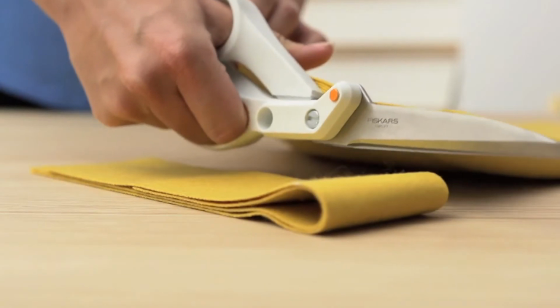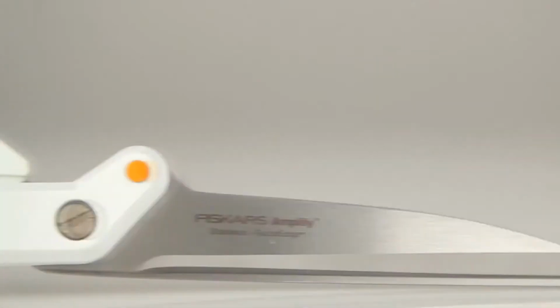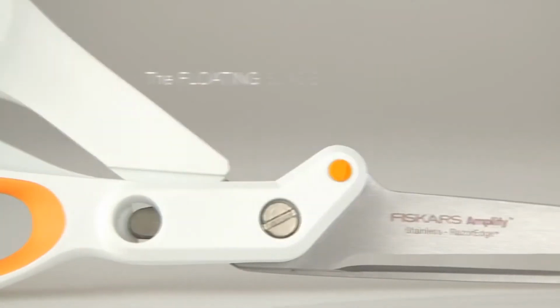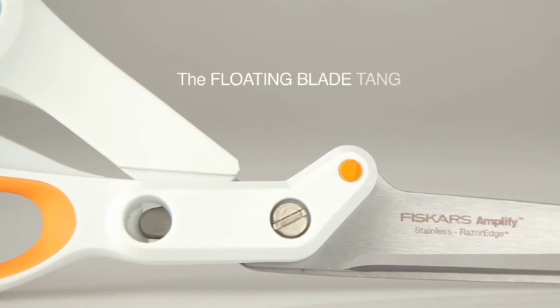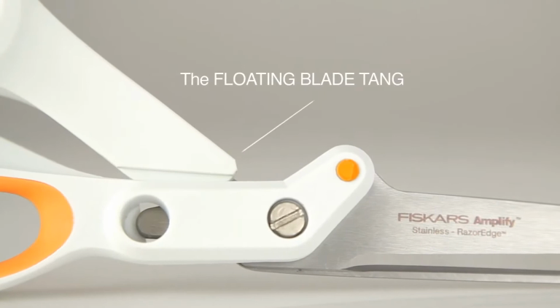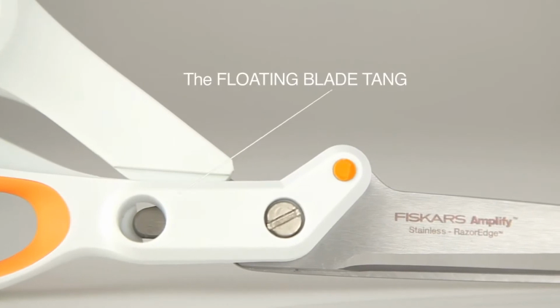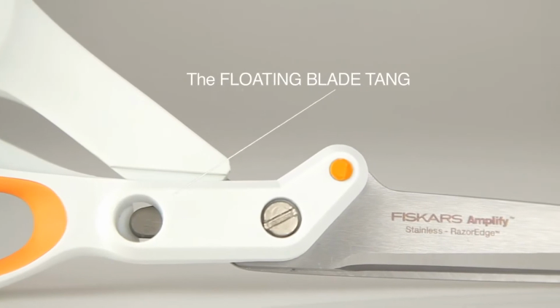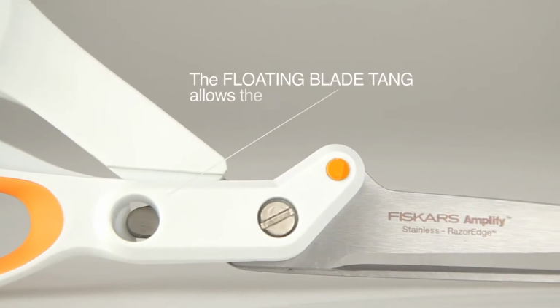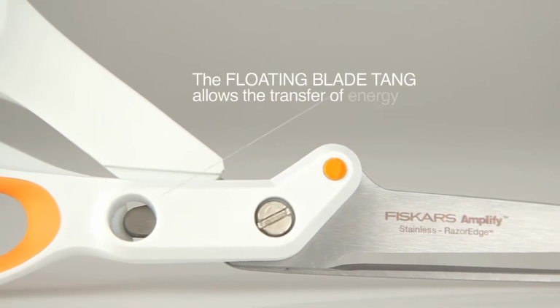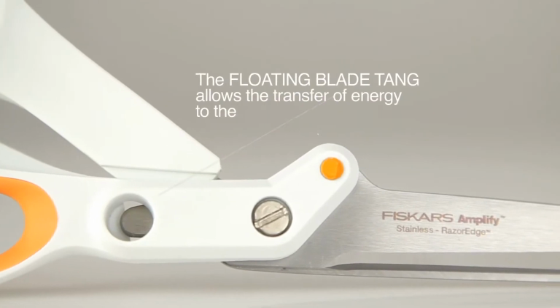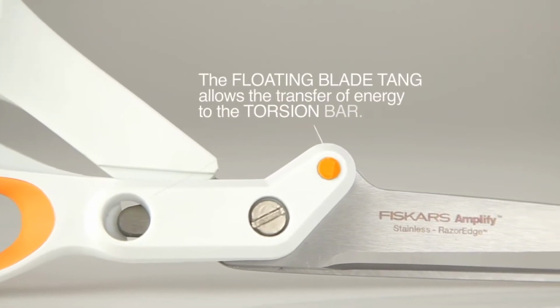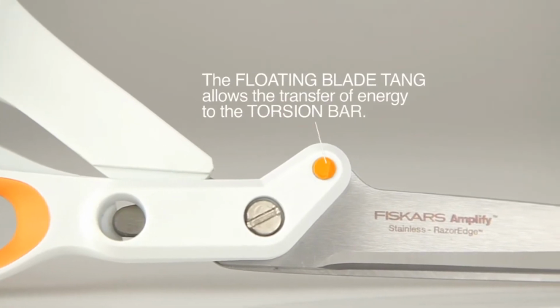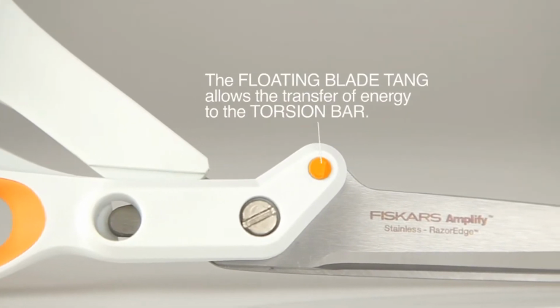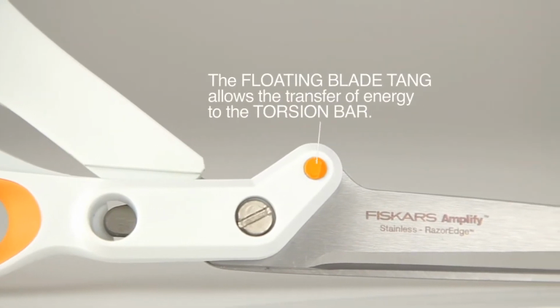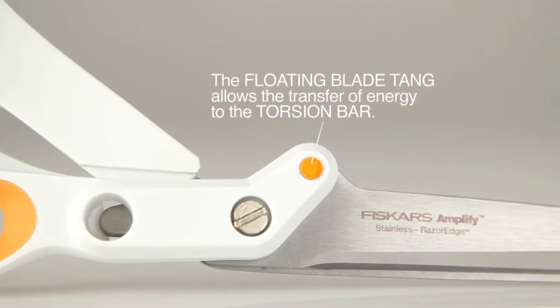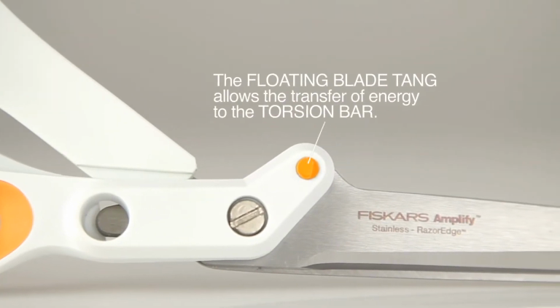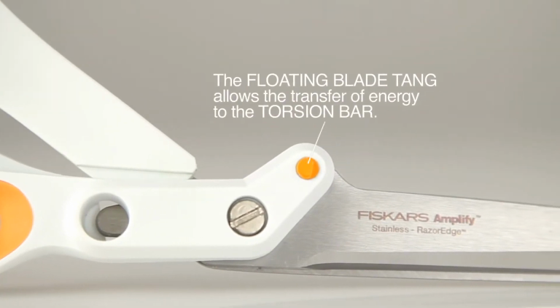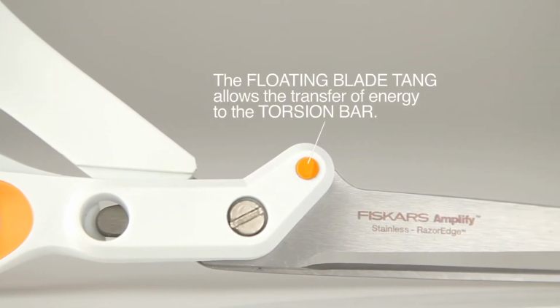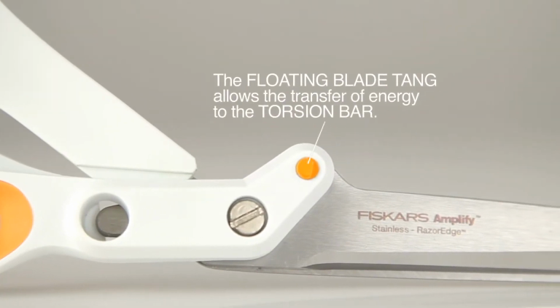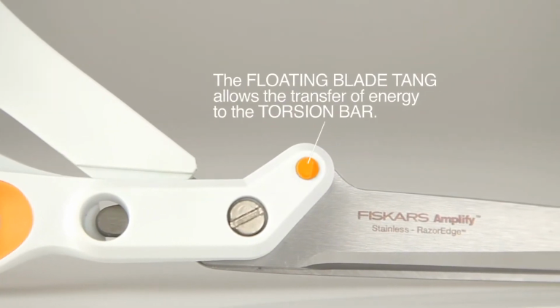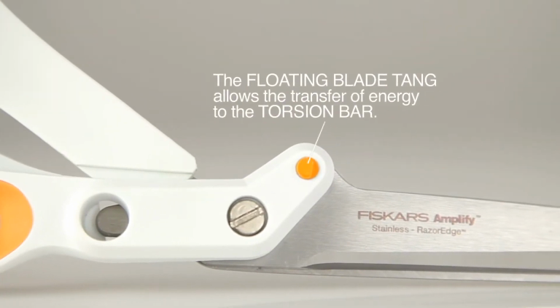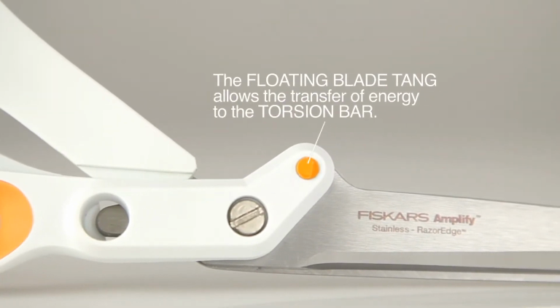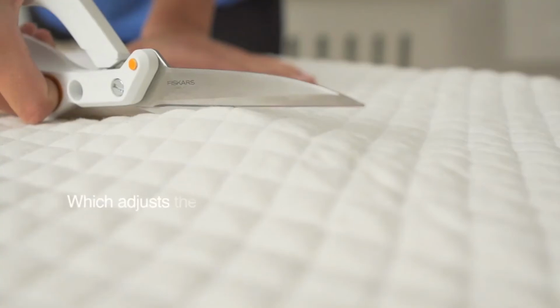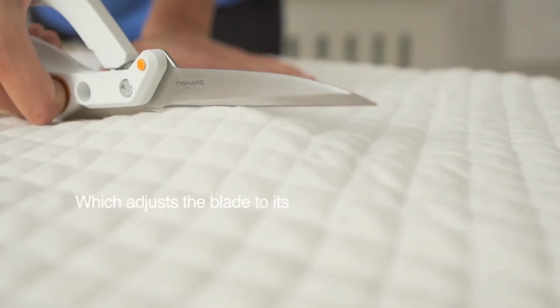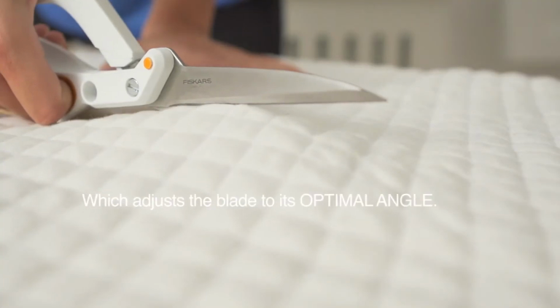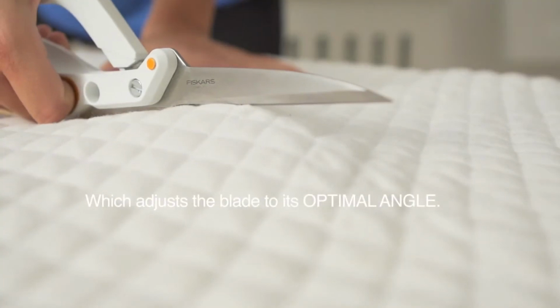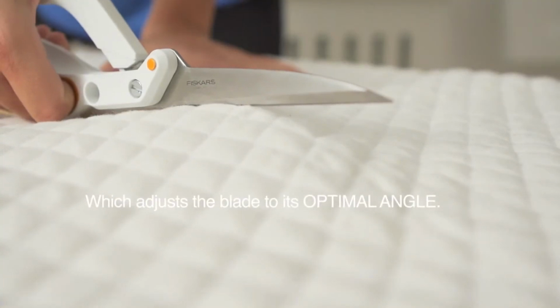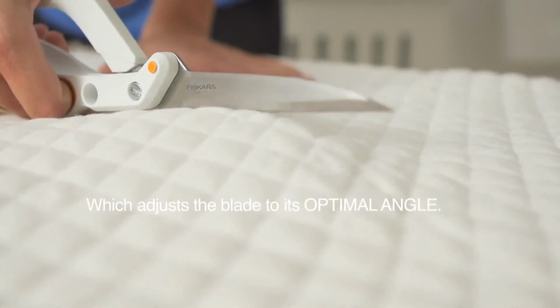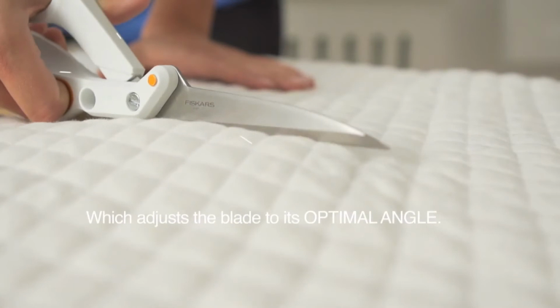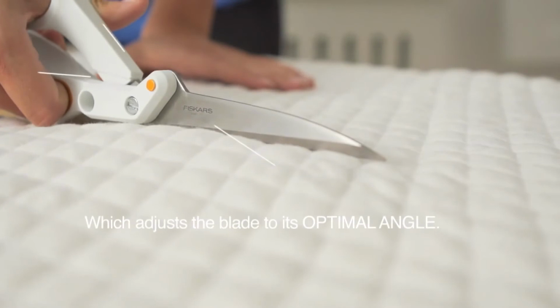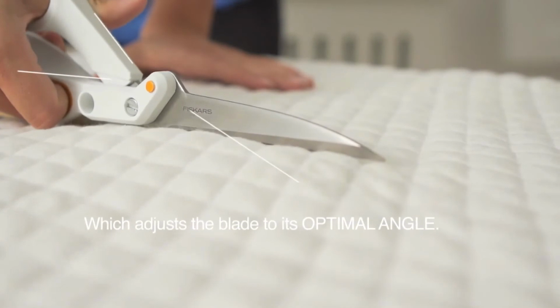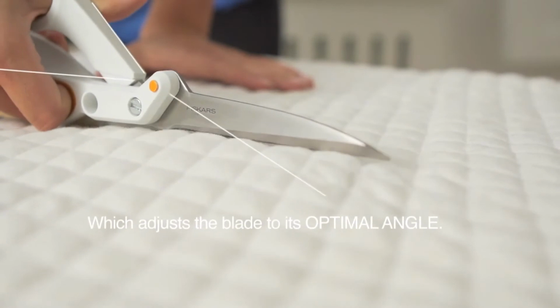The floating blade tang allows the transfer of energy to the torsion bar, which adjusts the blades to its optimal angle.